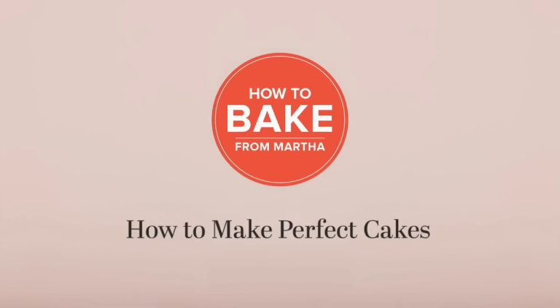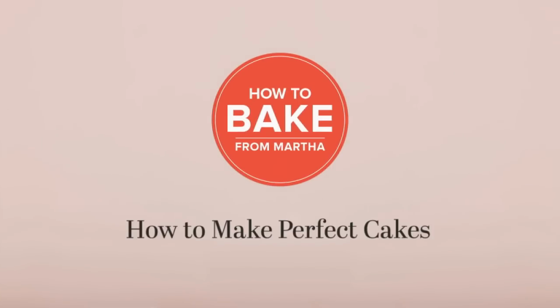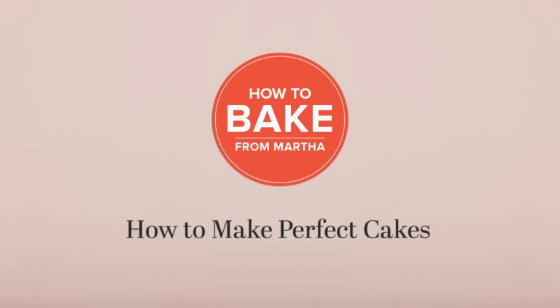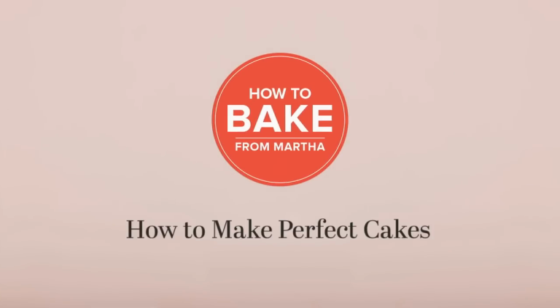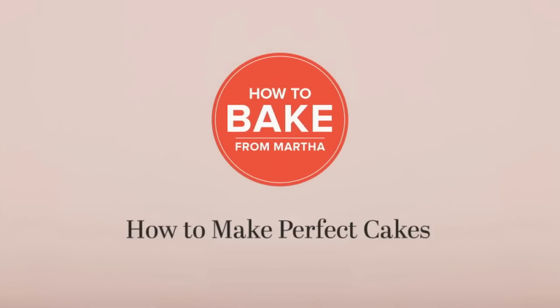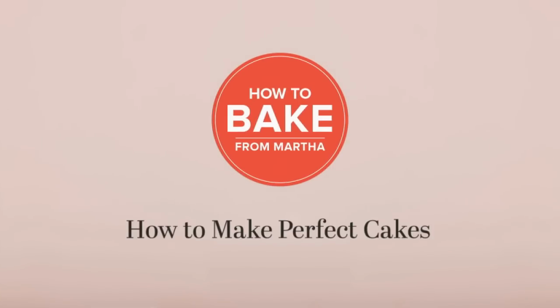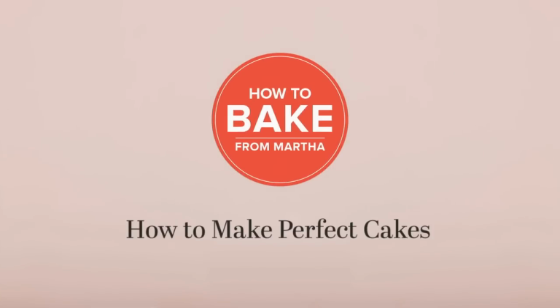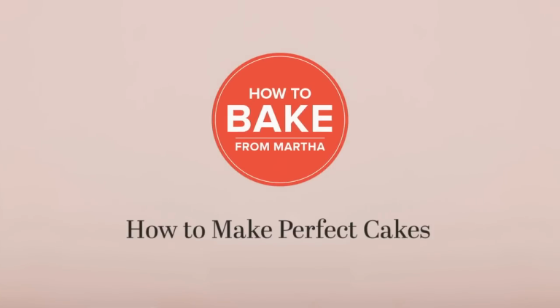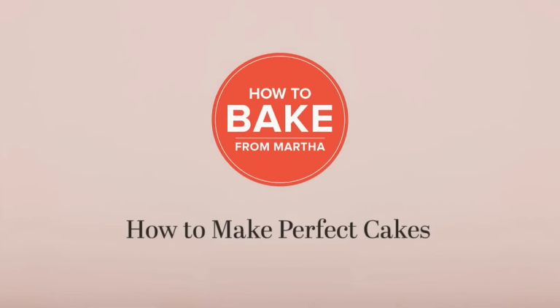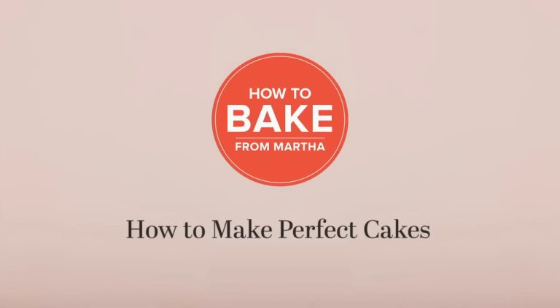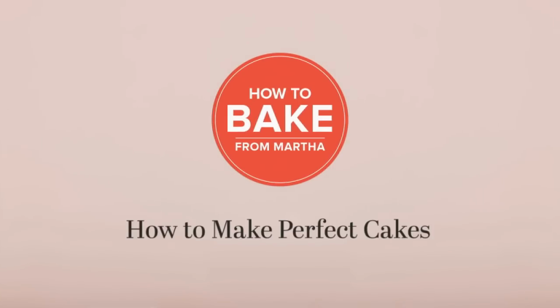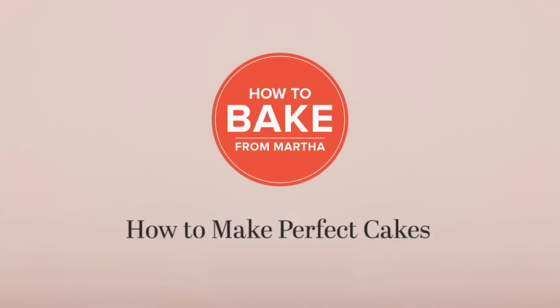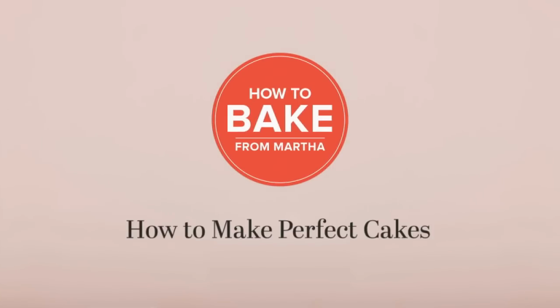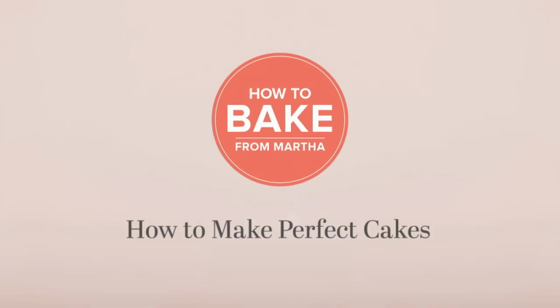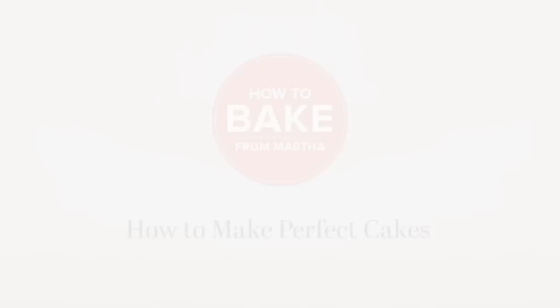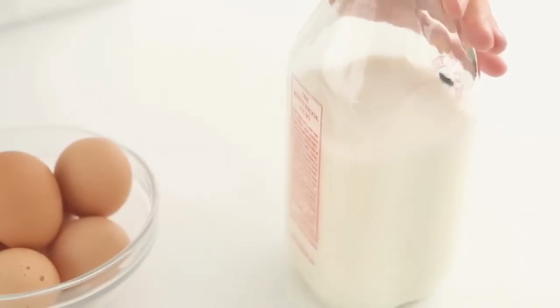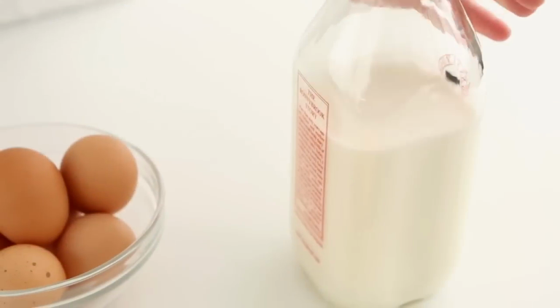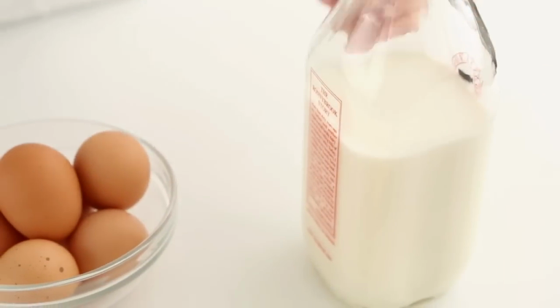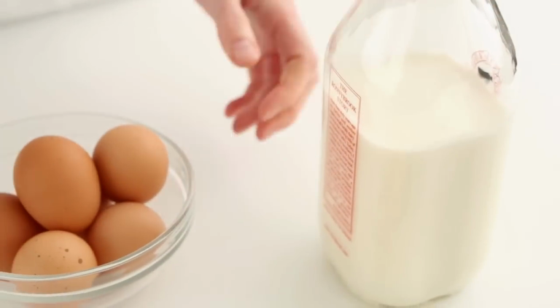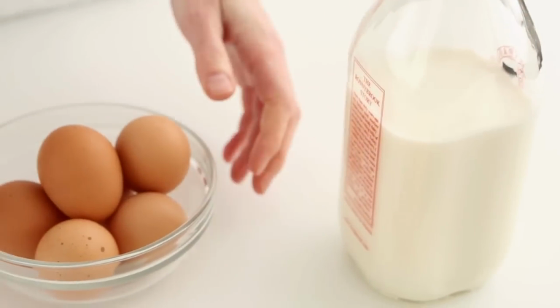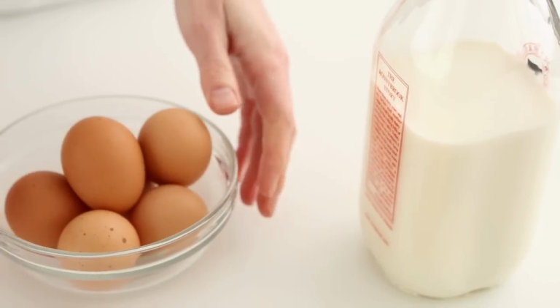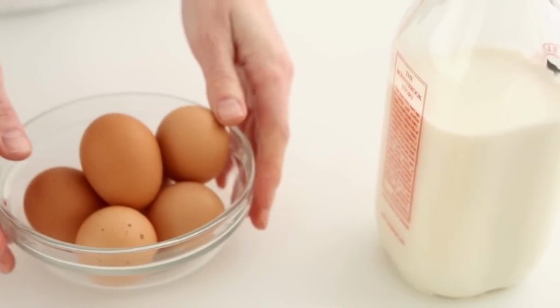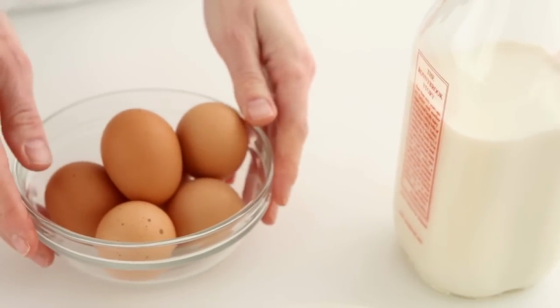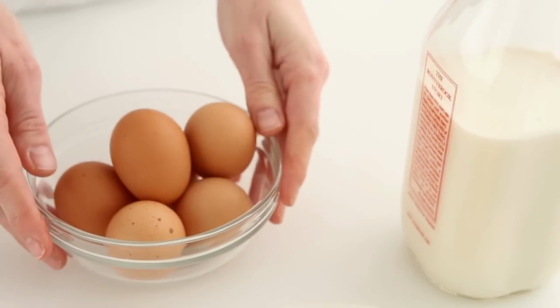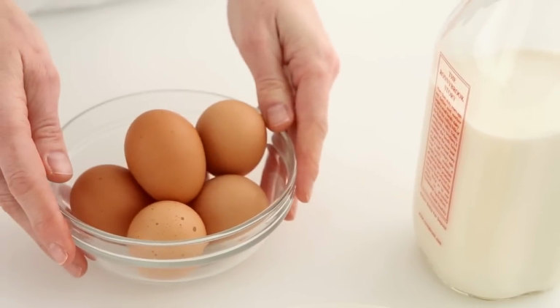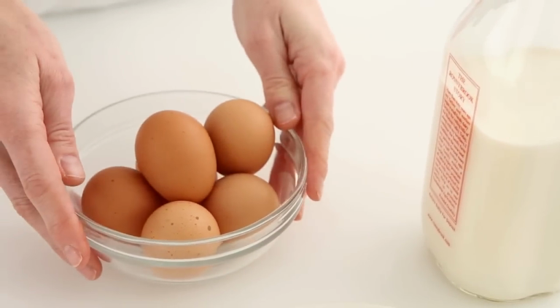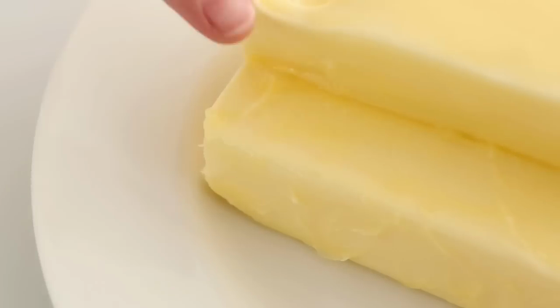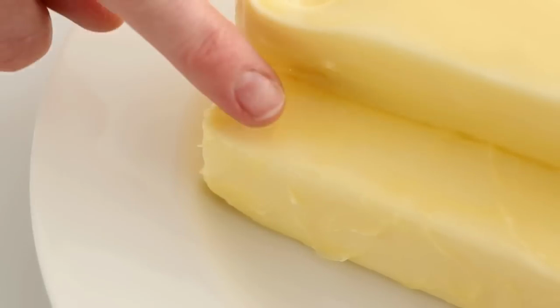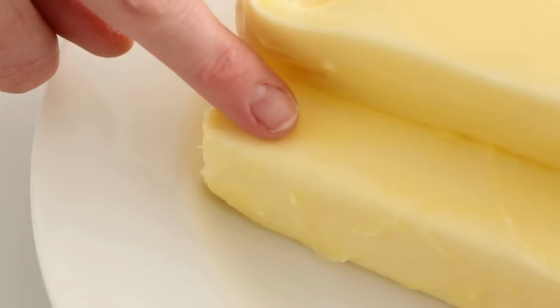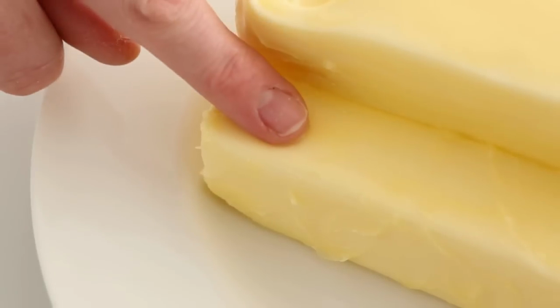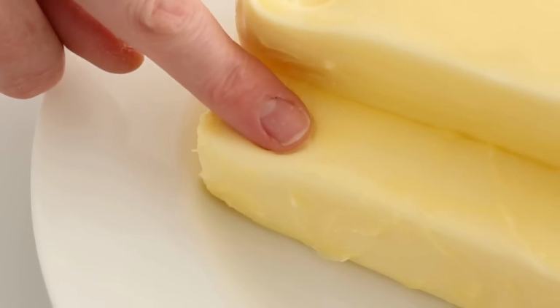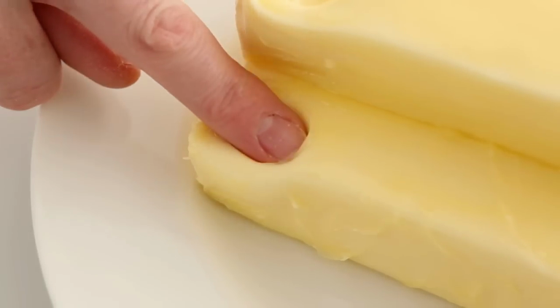How to make perfect cakes. Butter, eggs, and liquids should all be at room temperature.